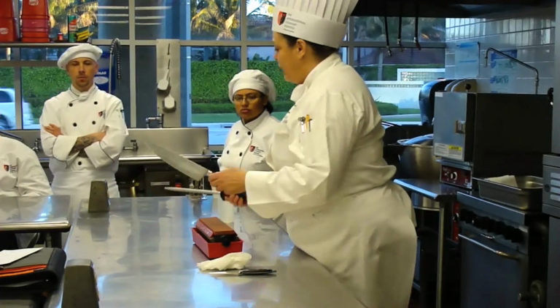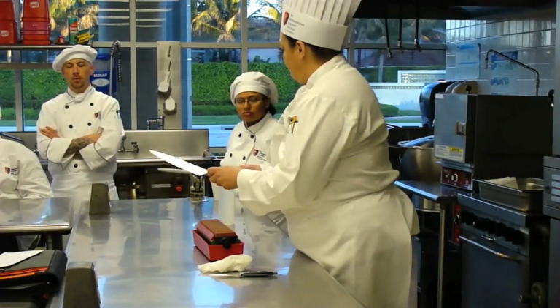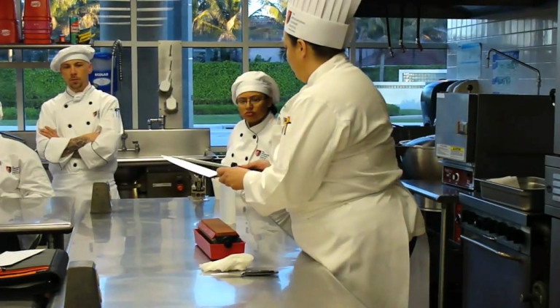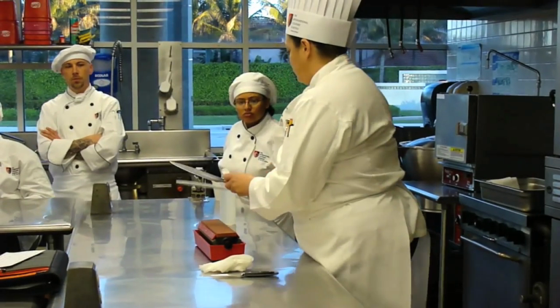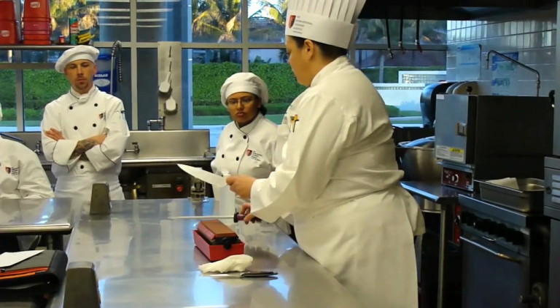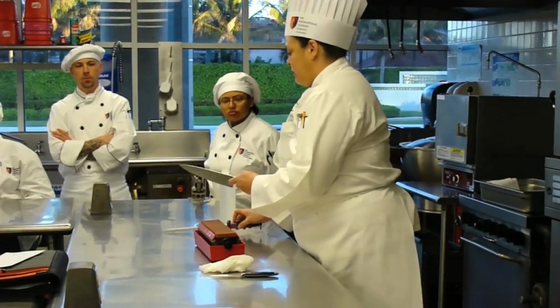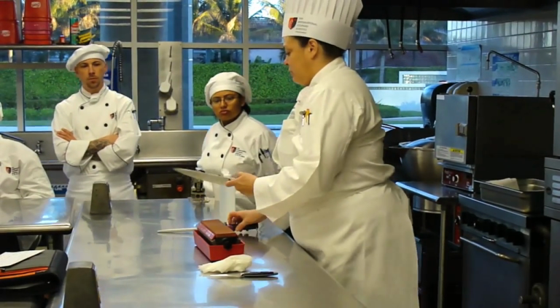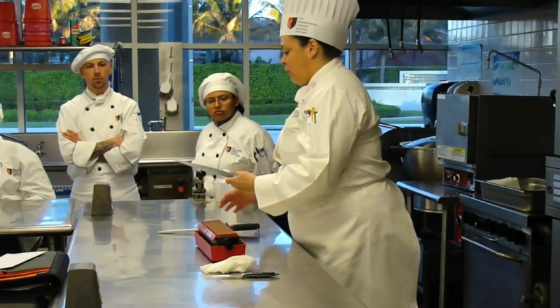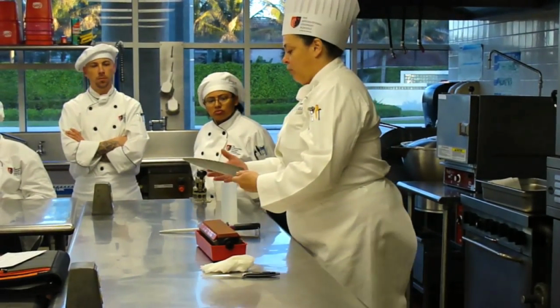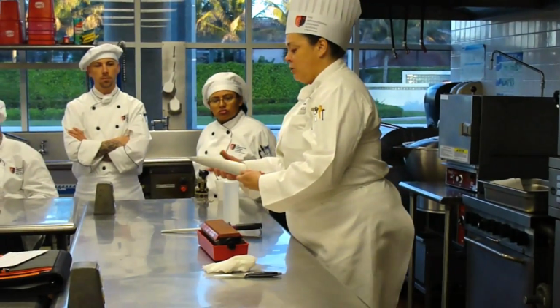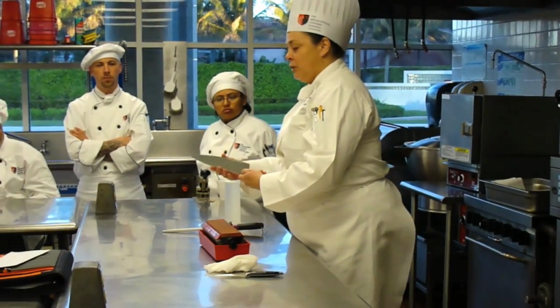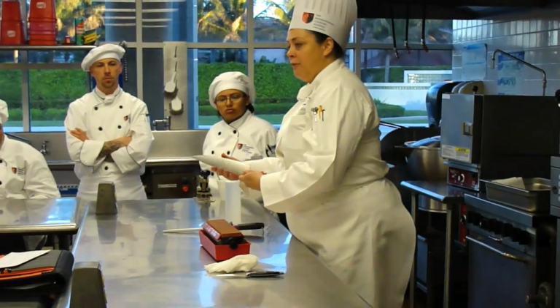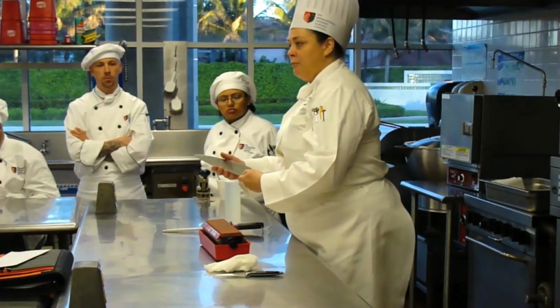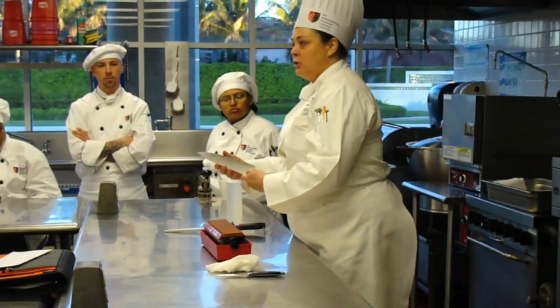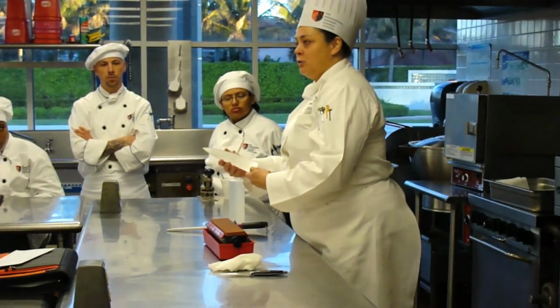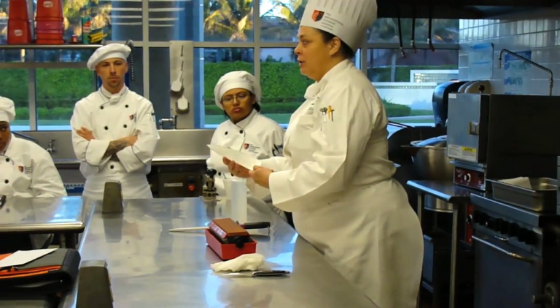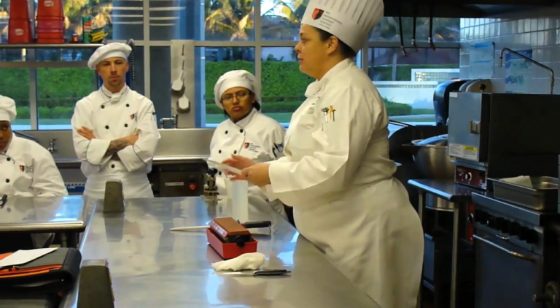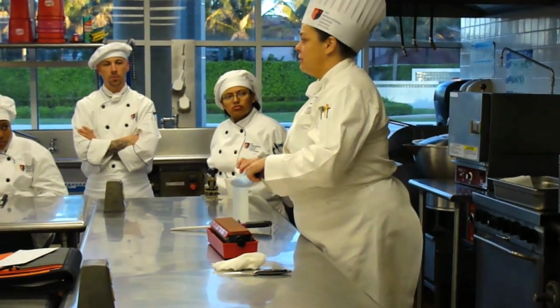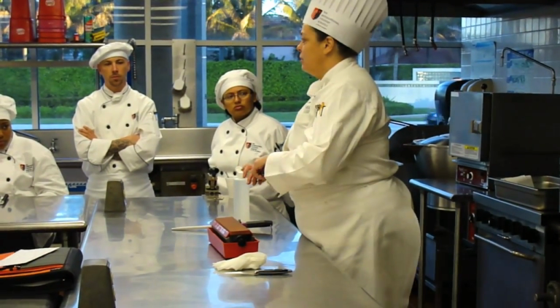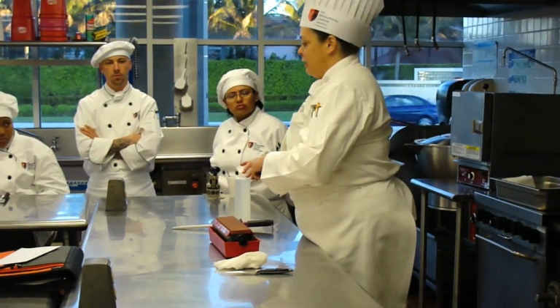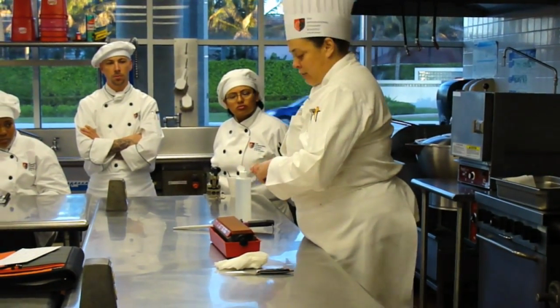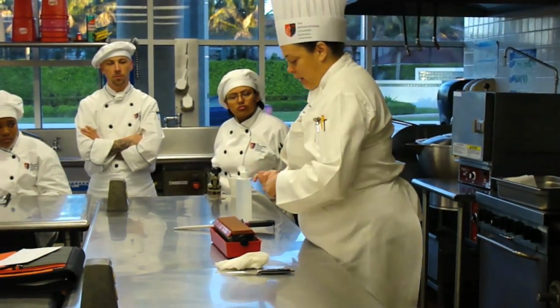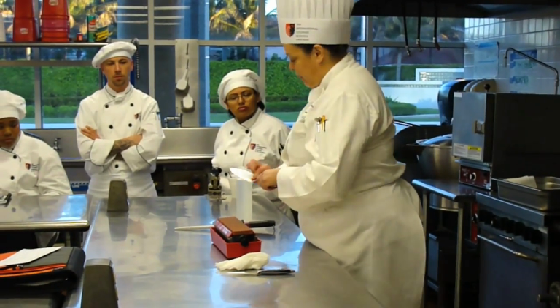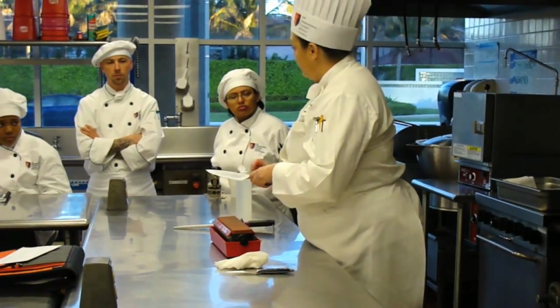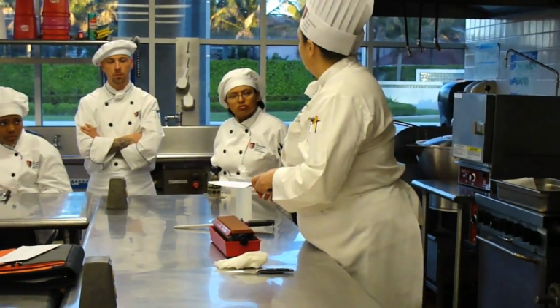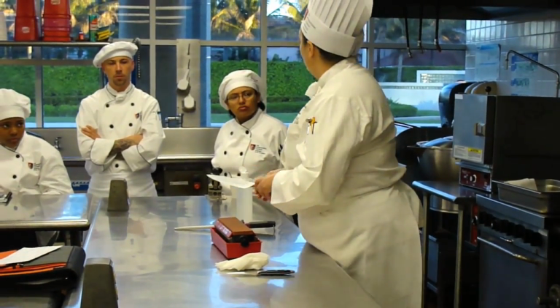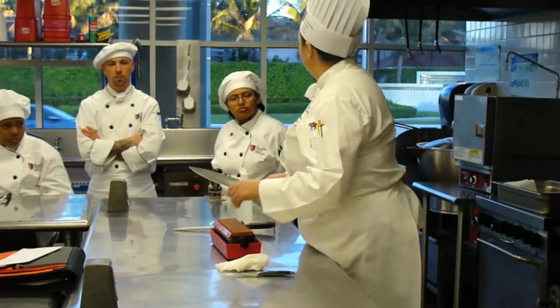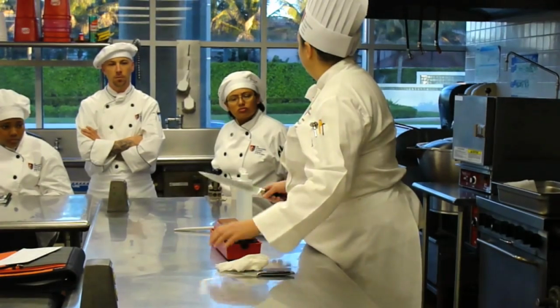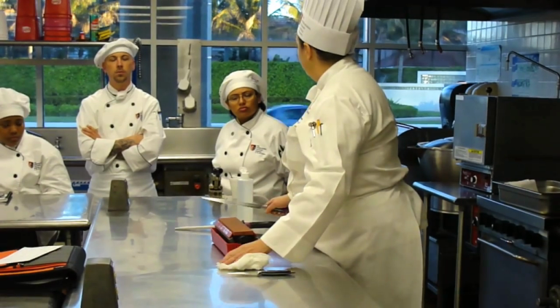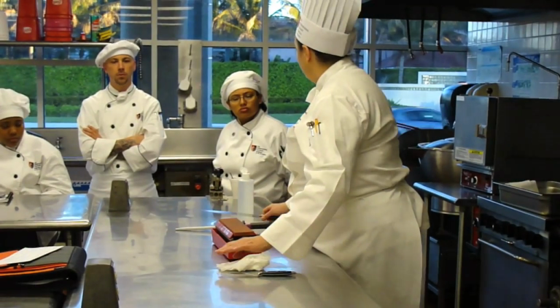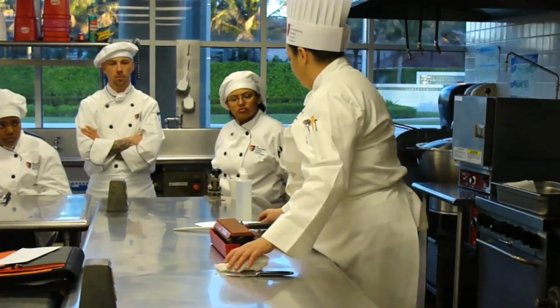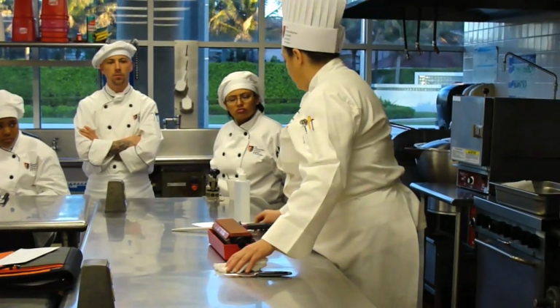And then of course, as always, you want to wash your knife — make sure that you've got all that gunk off — and then you're good to go.